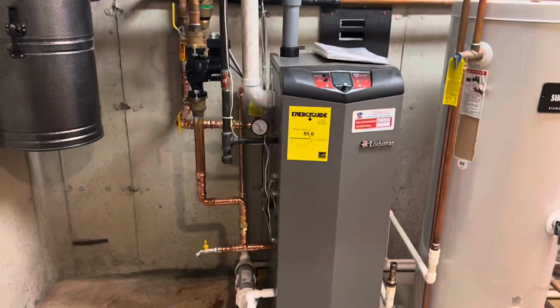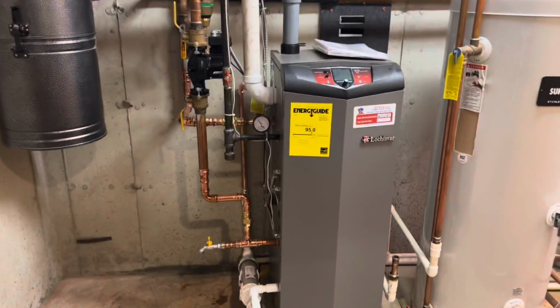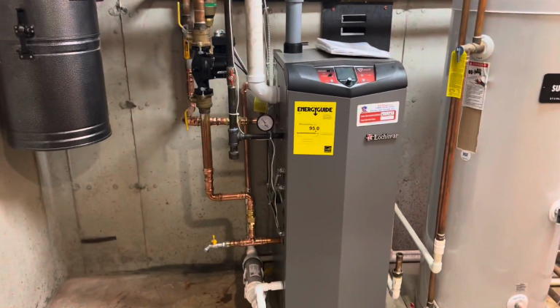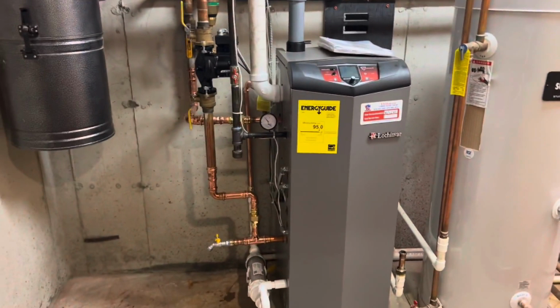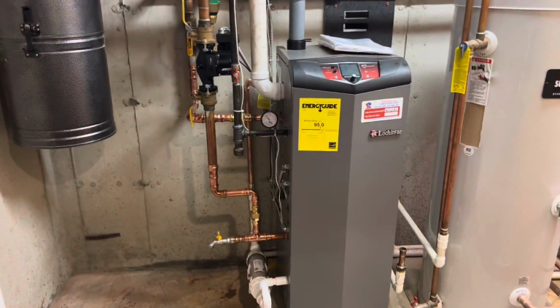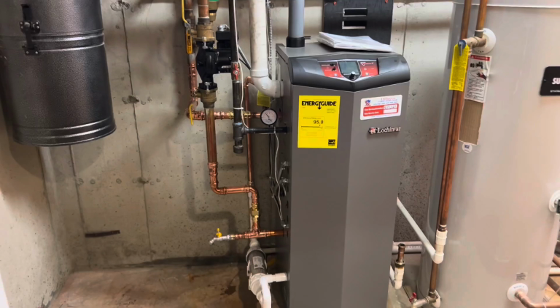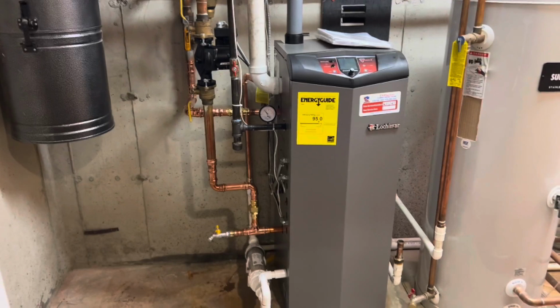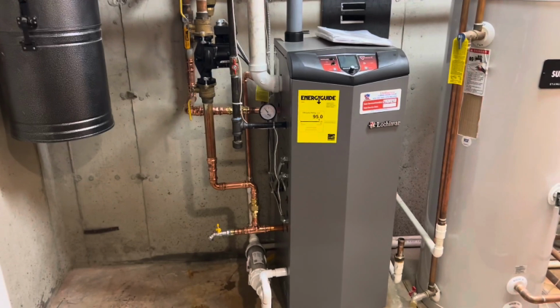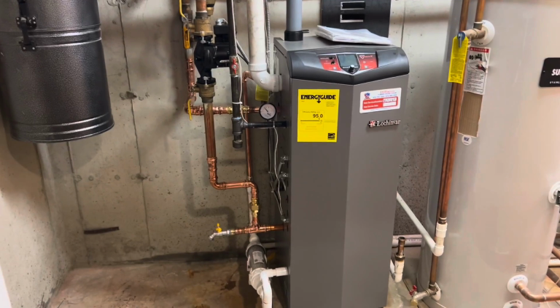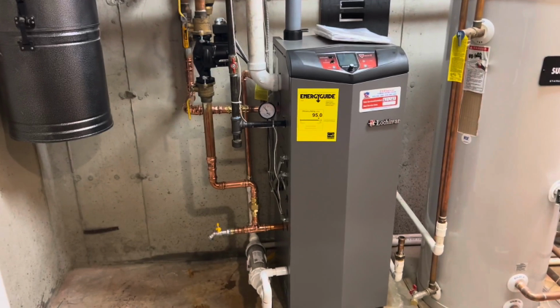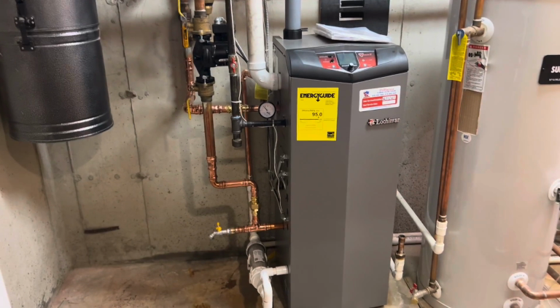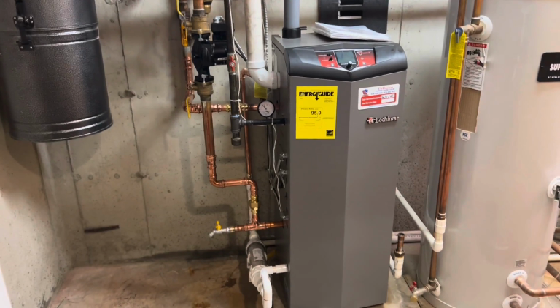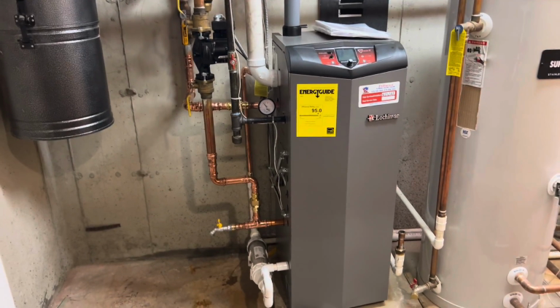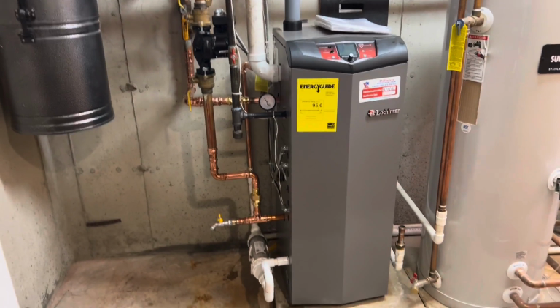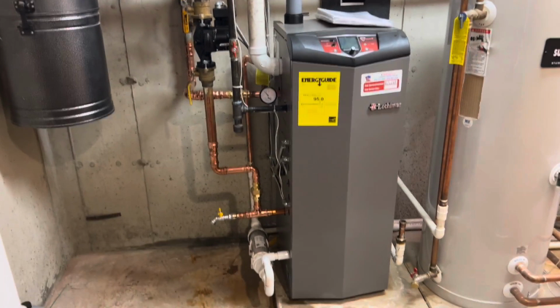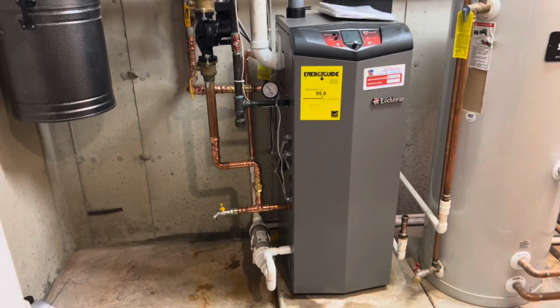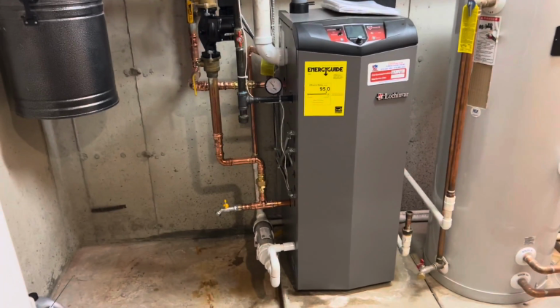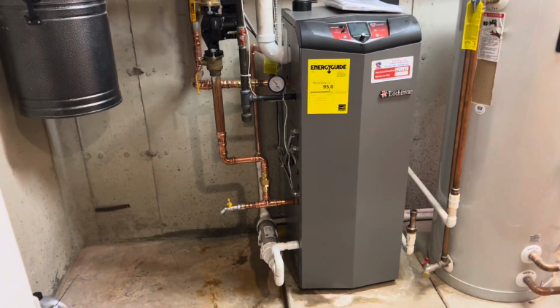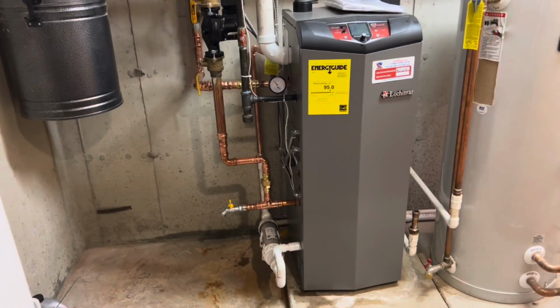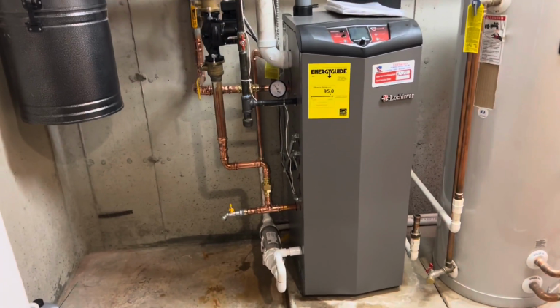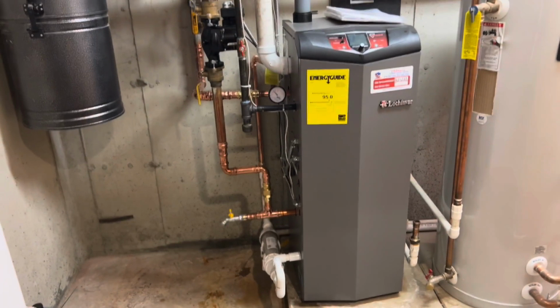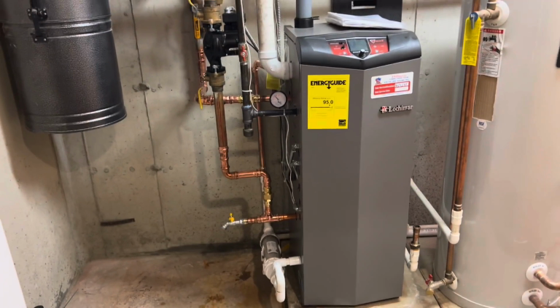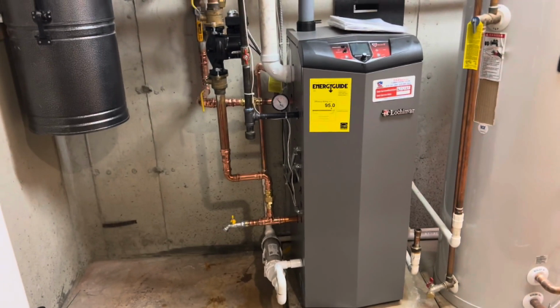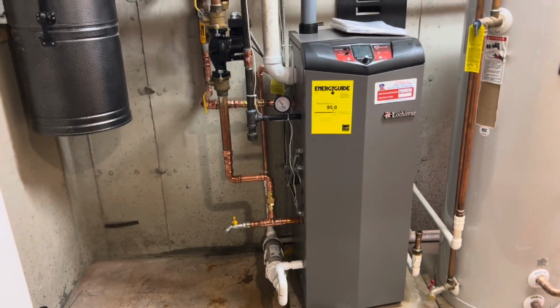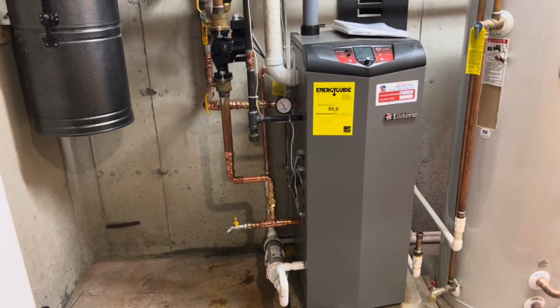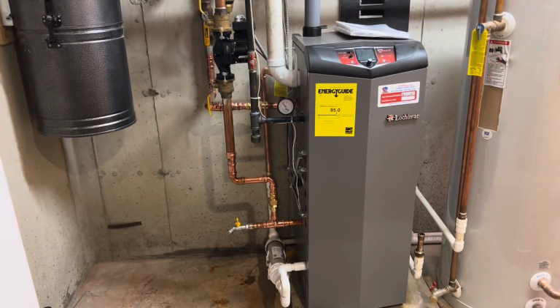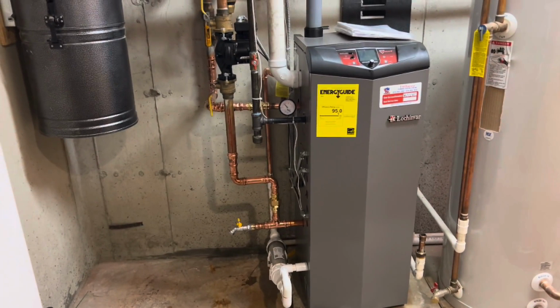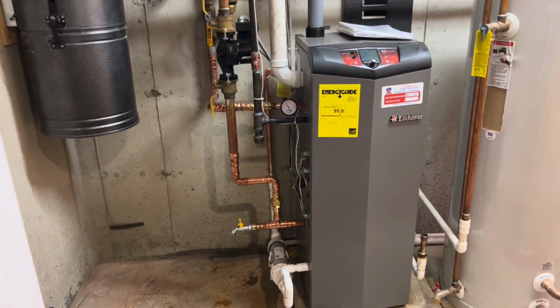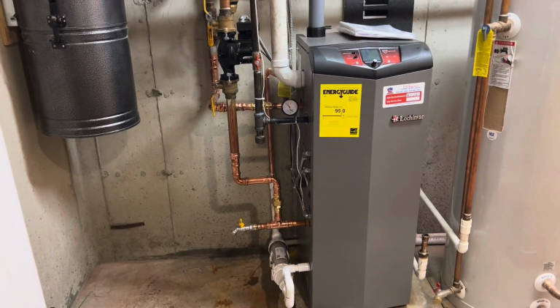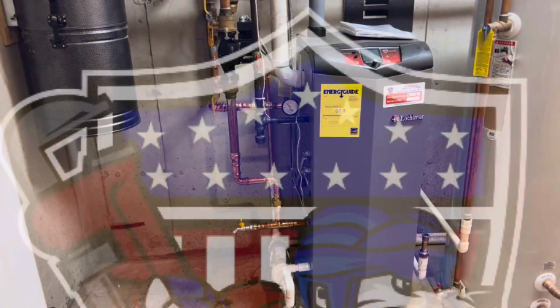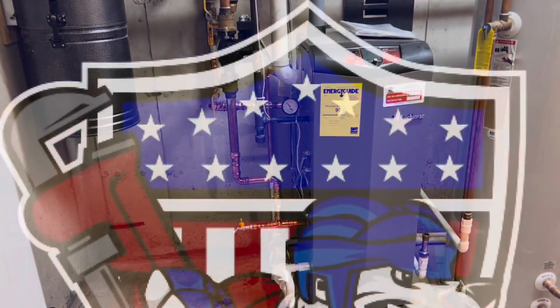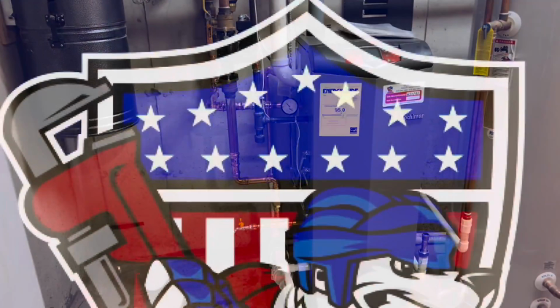There you go. Made in the USA by Debaco Plumbing, Heating and Cooling and Lockenvar Boiler. Talk to you later.